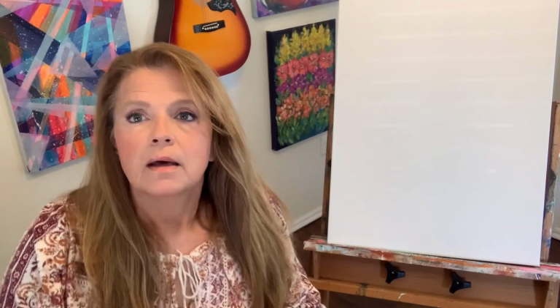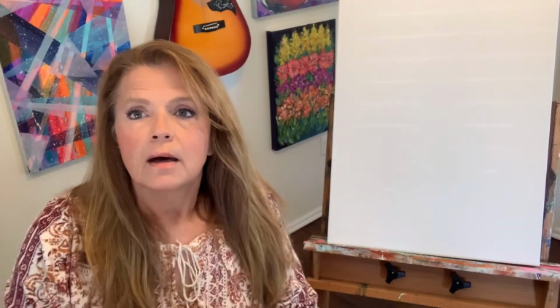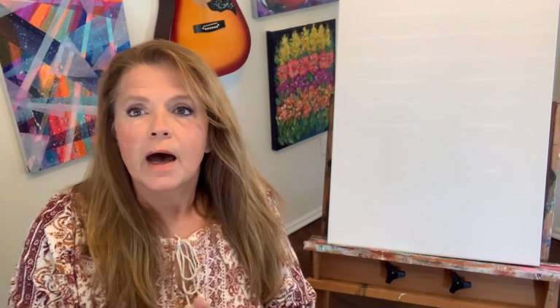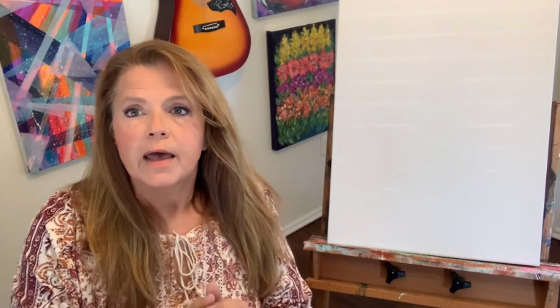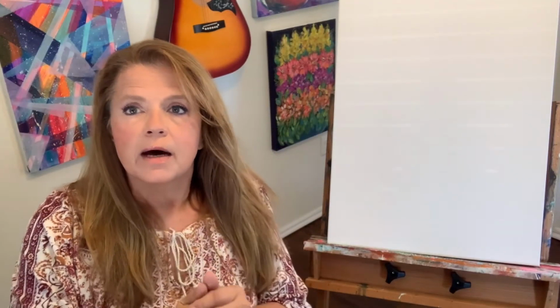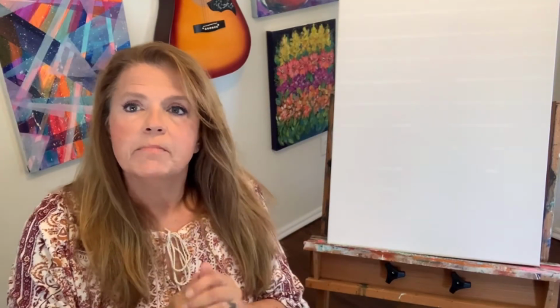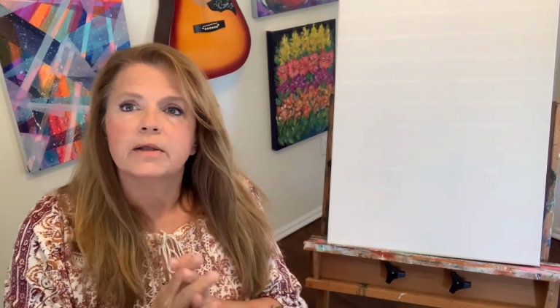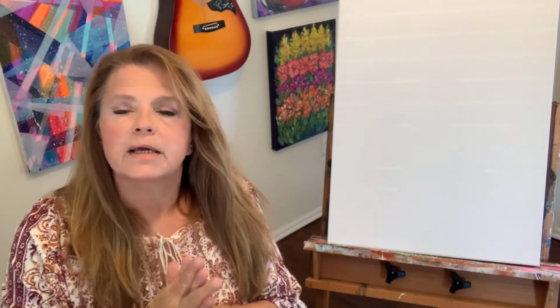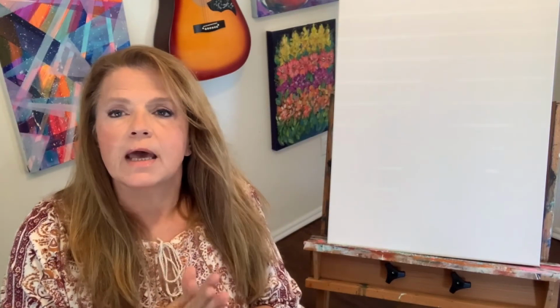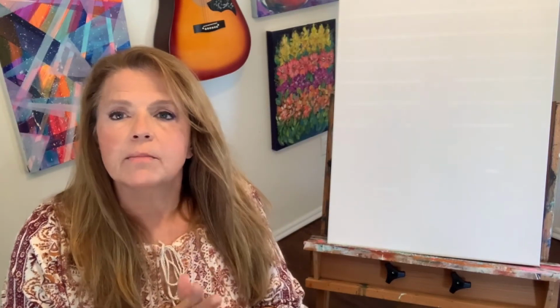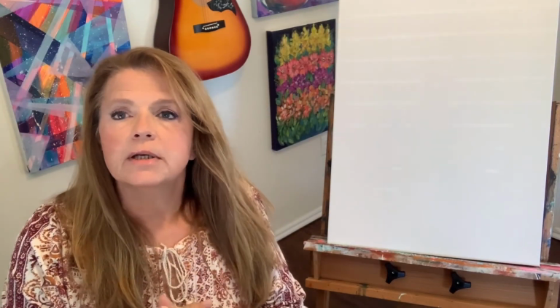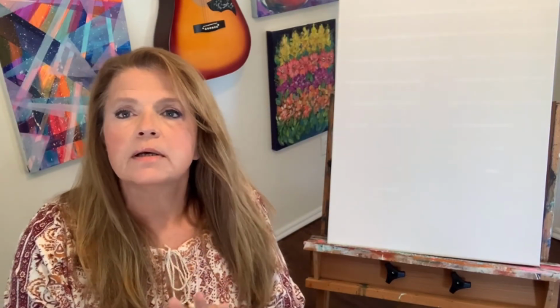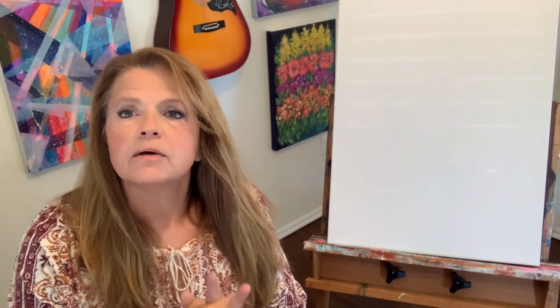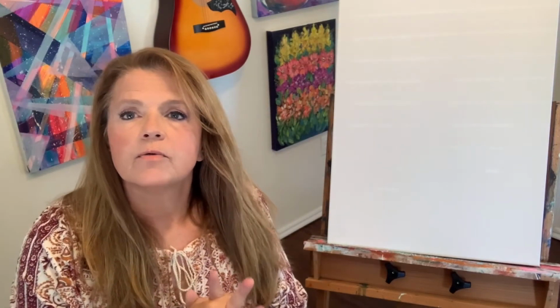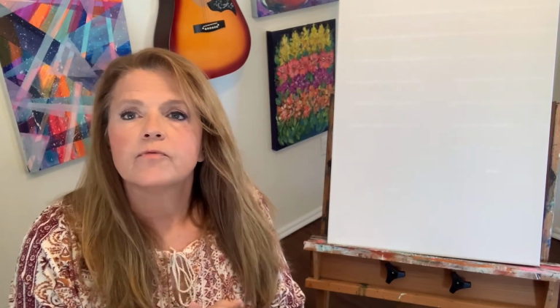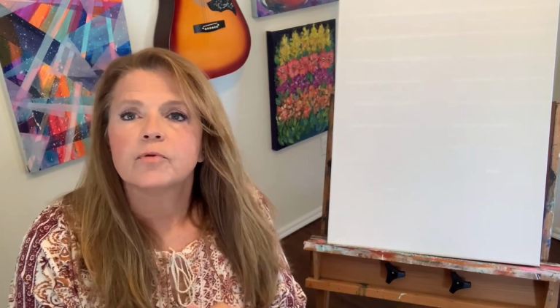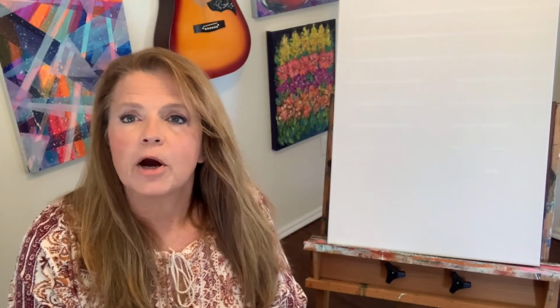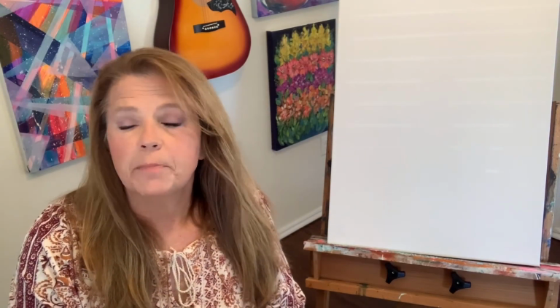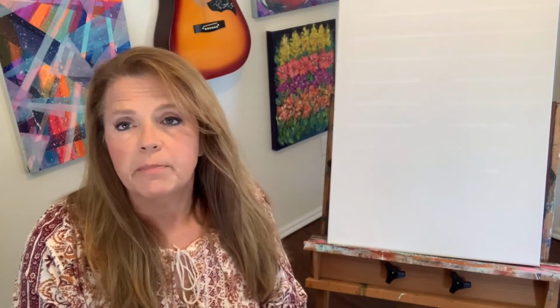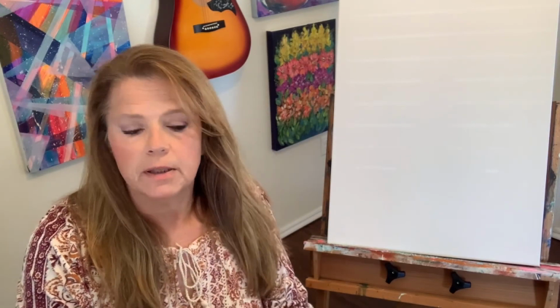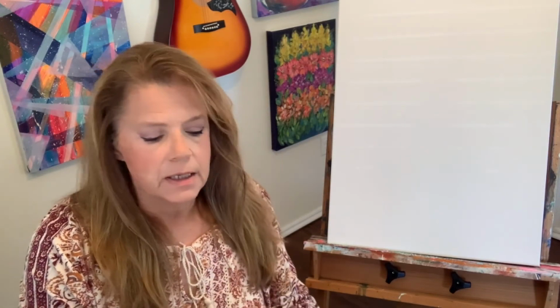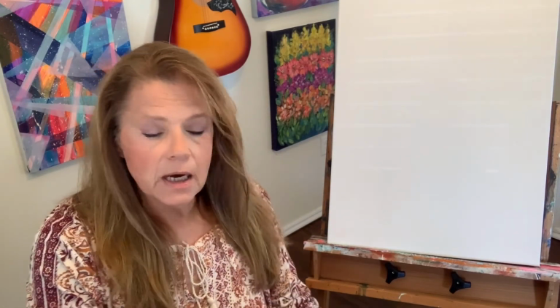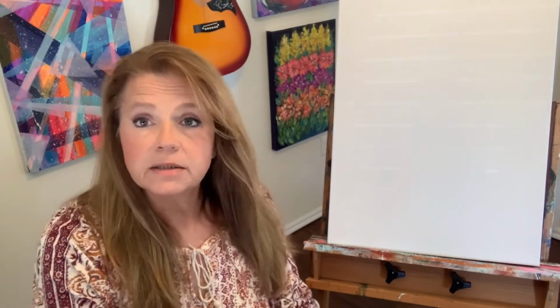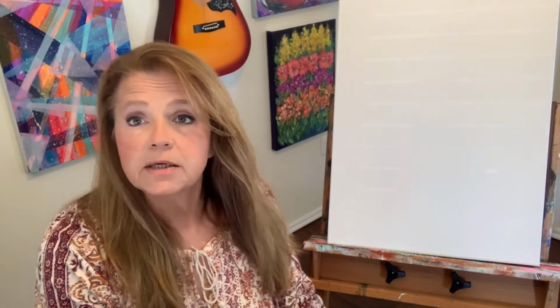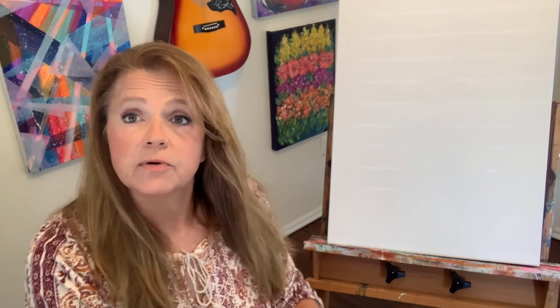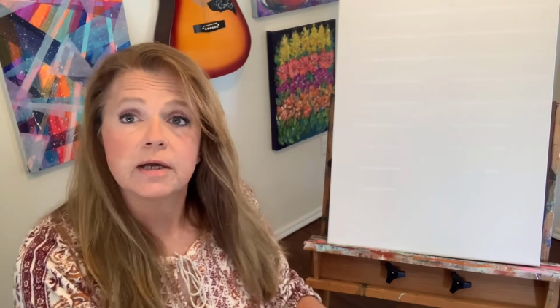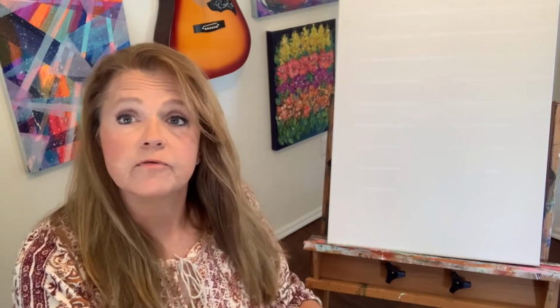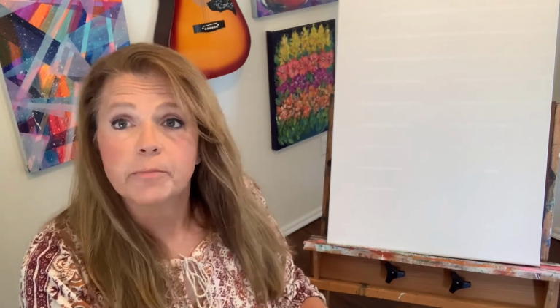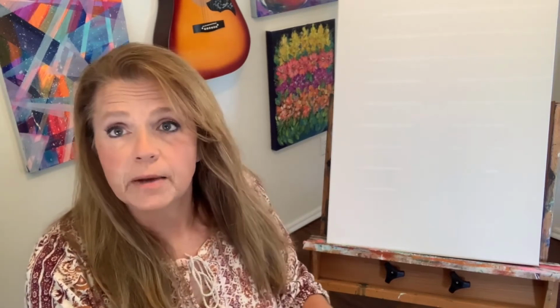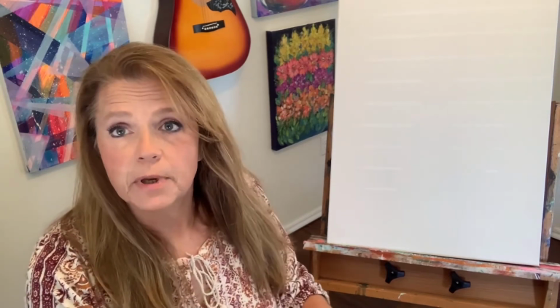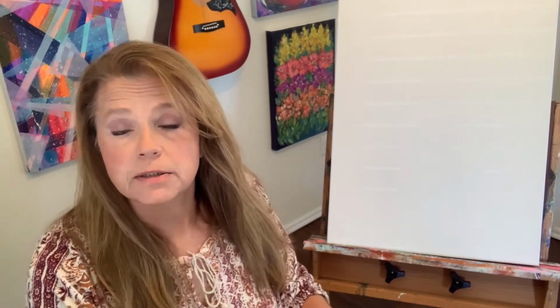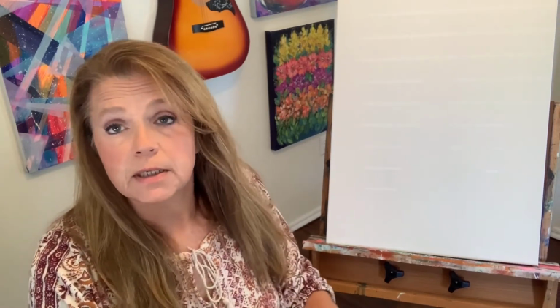Hi, I'm Melanie Heyman from Art by Melanie, content creator for PaintPixie.